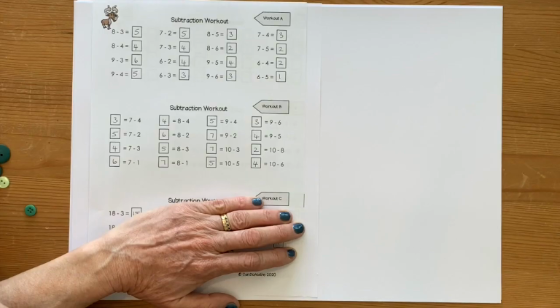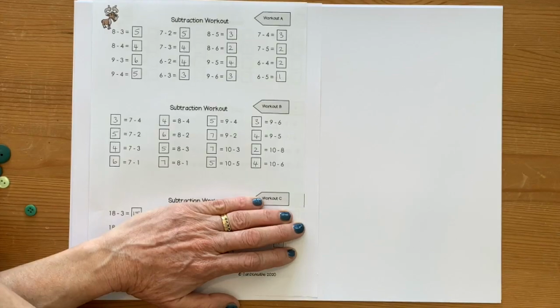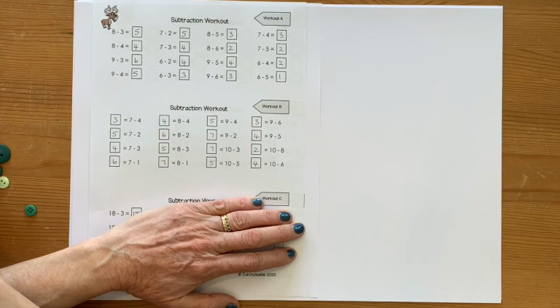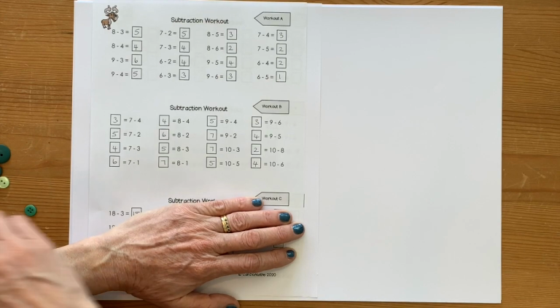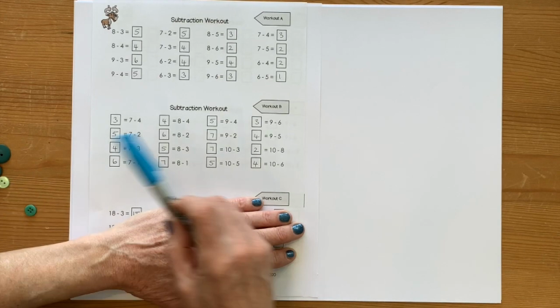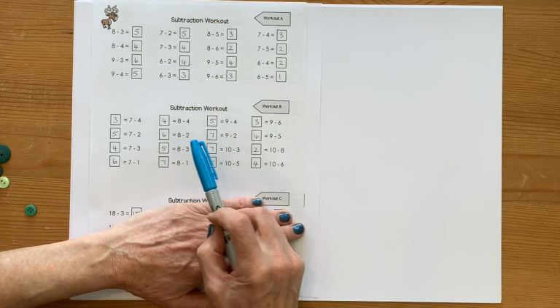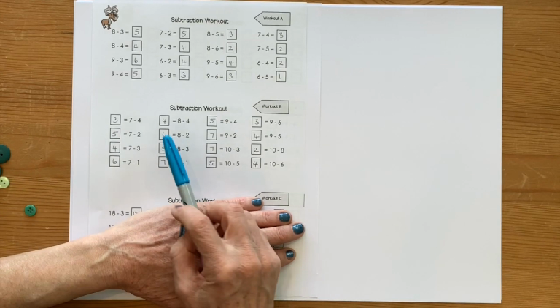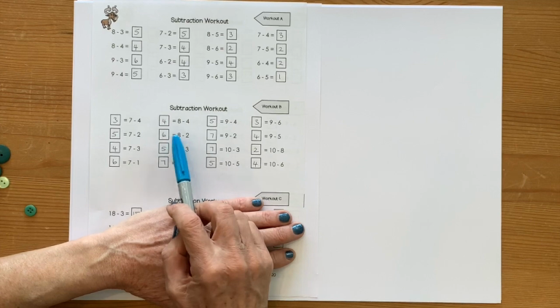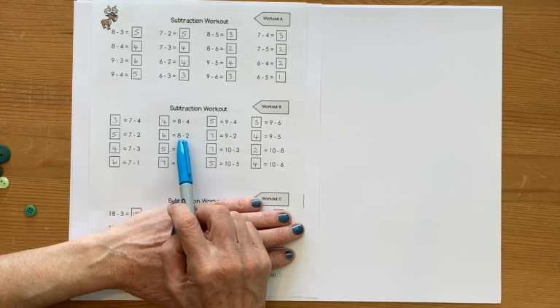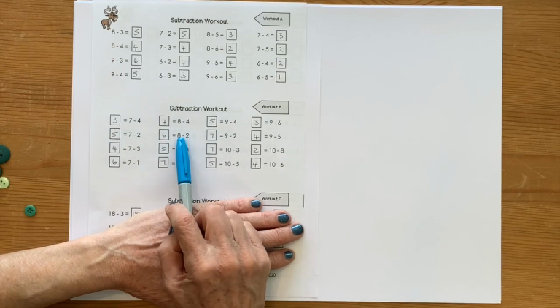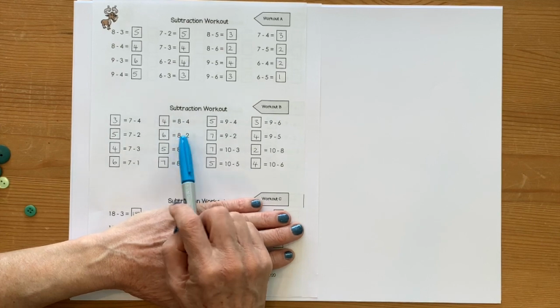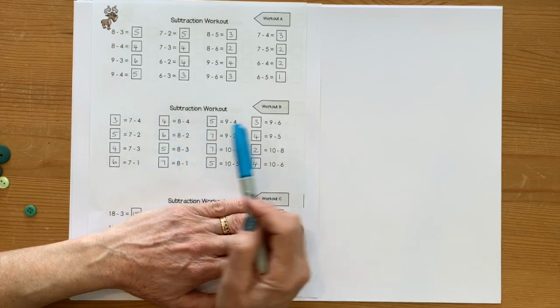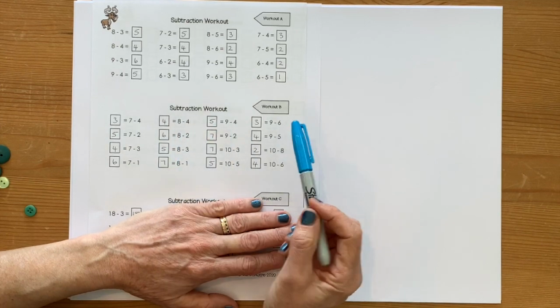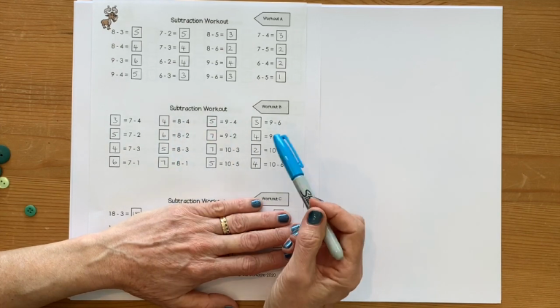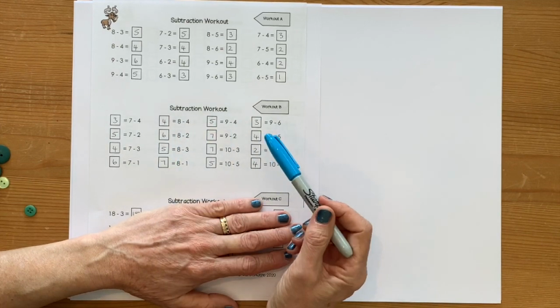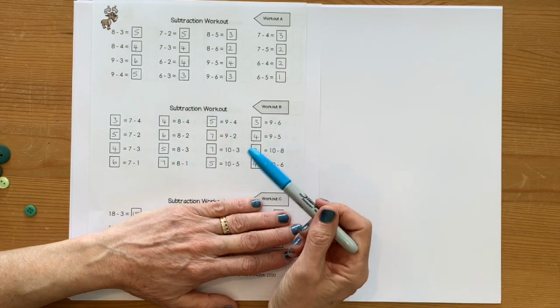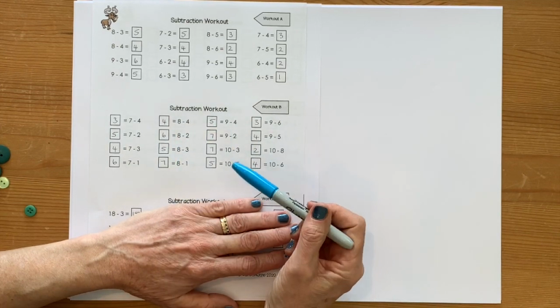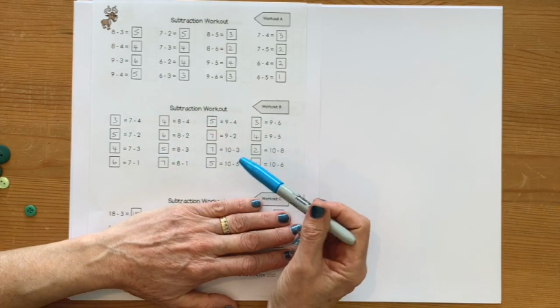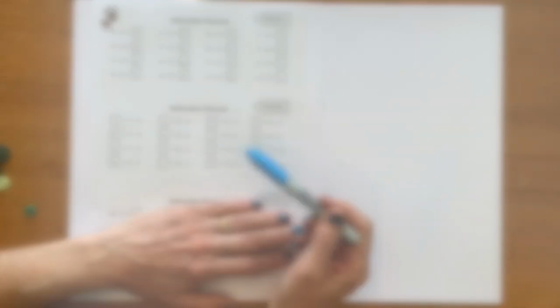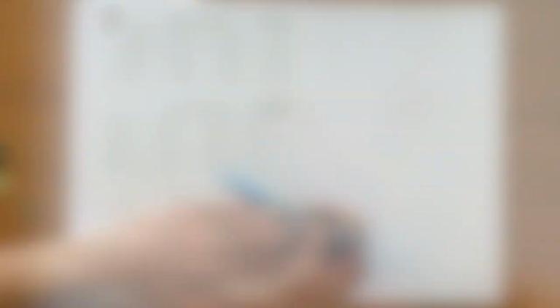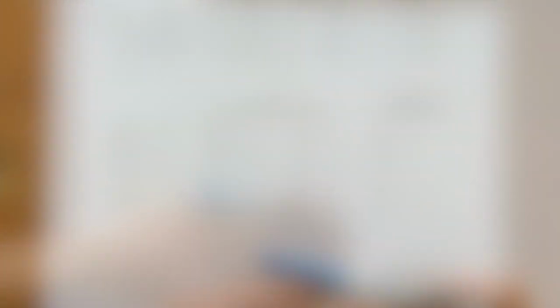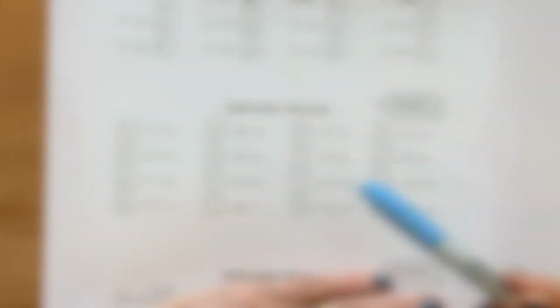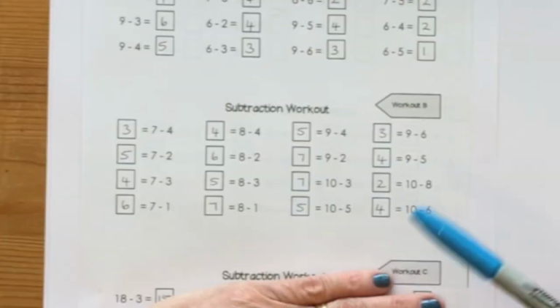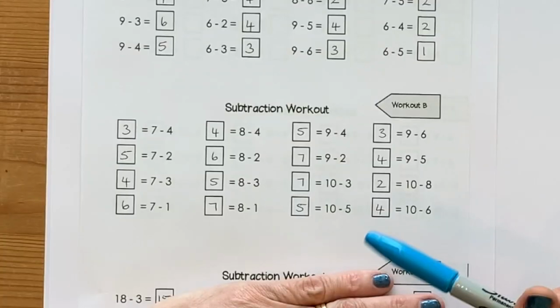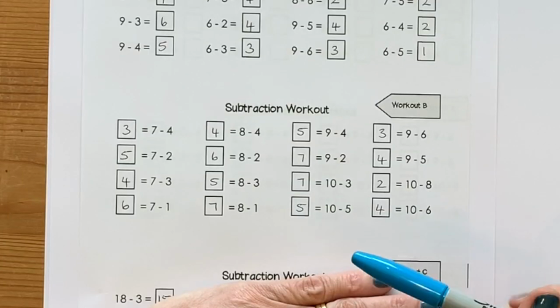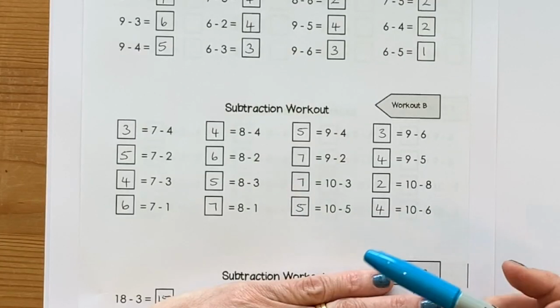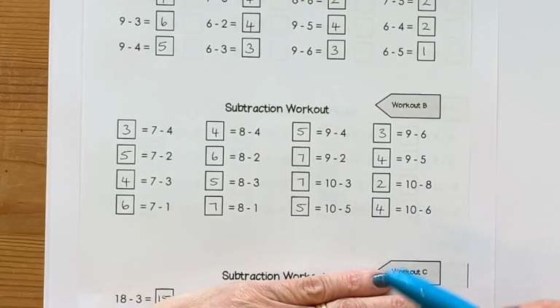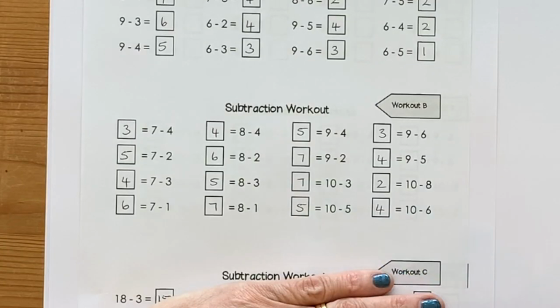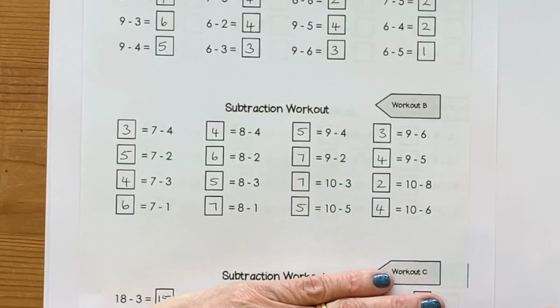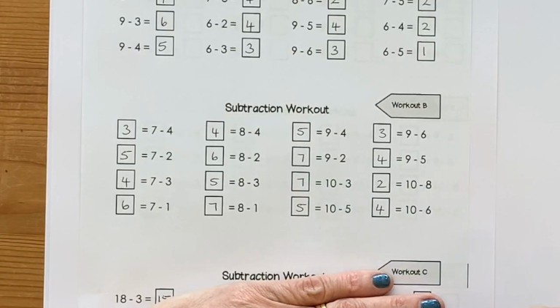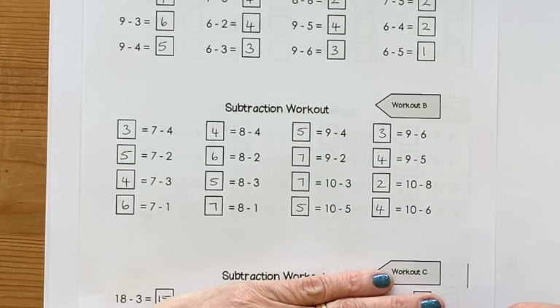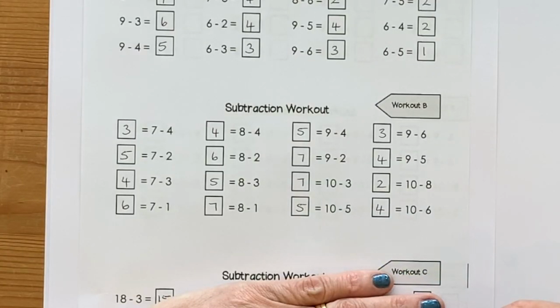So here are the answers to the subtraction workout B. Have a little look and see how you got on.